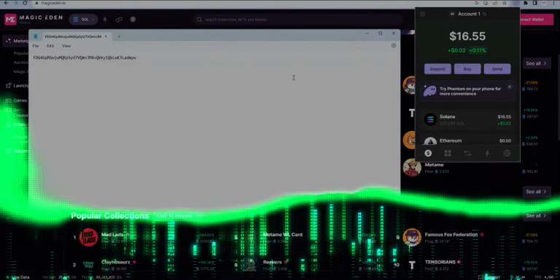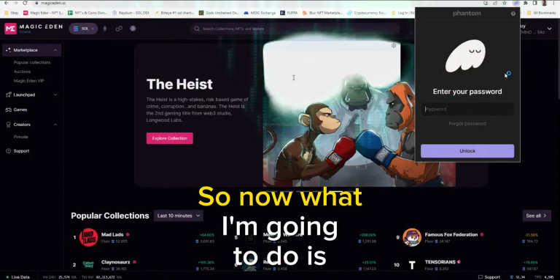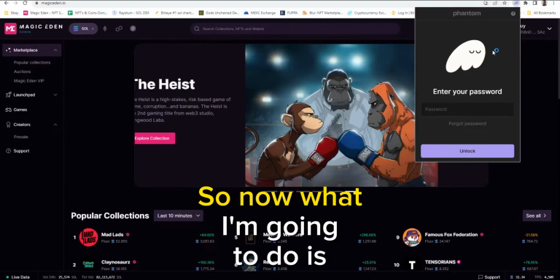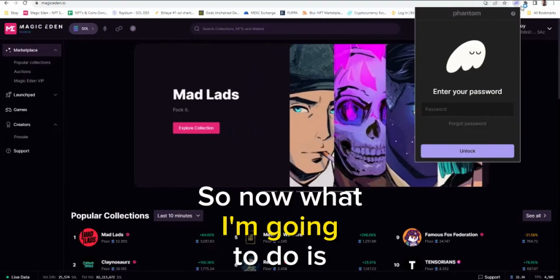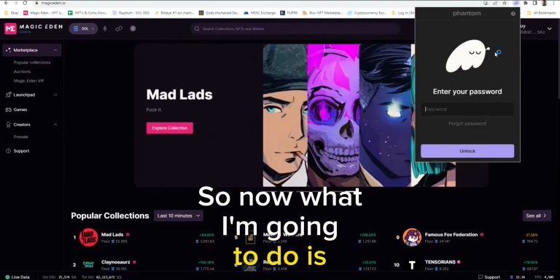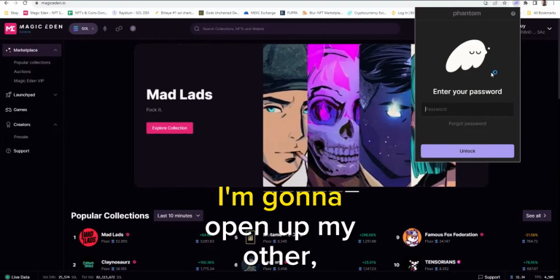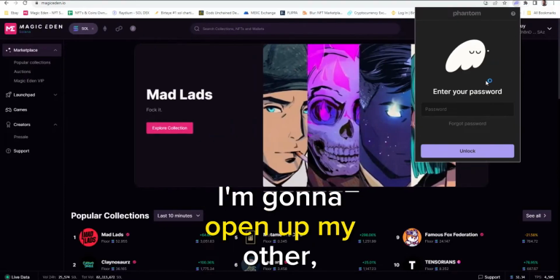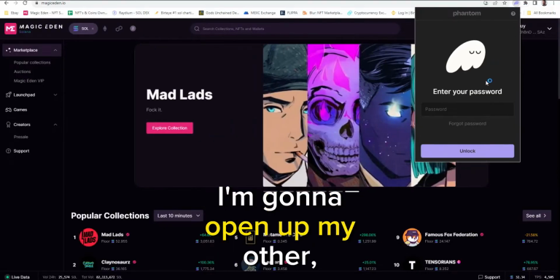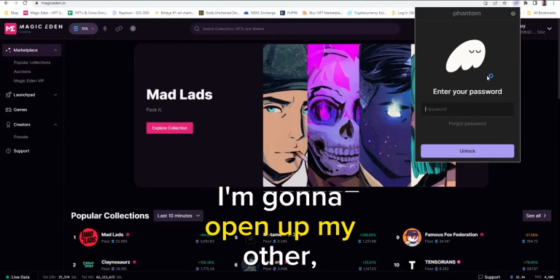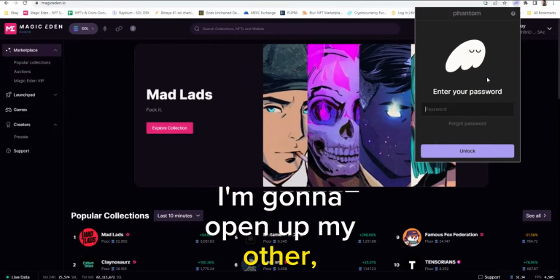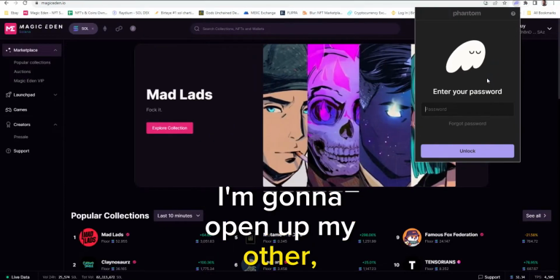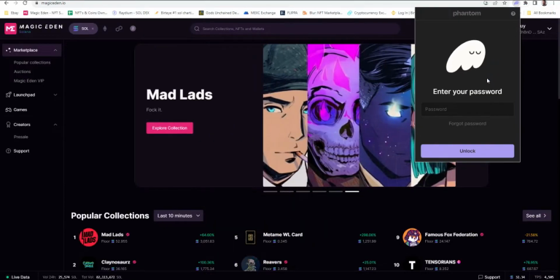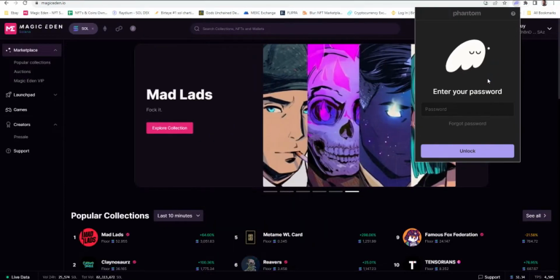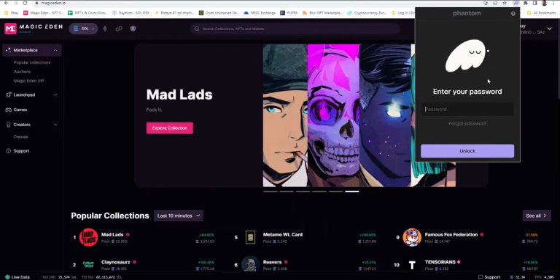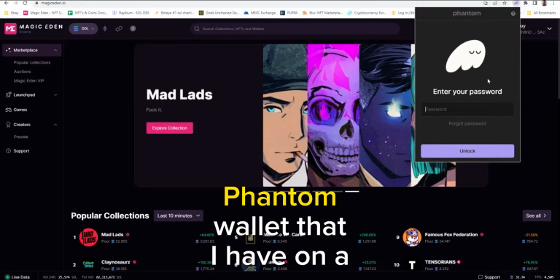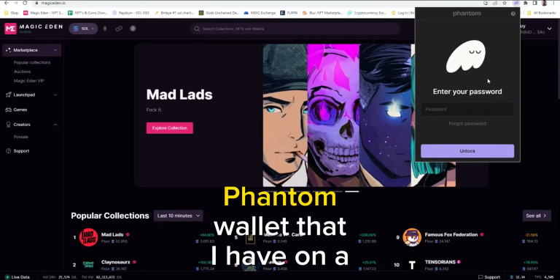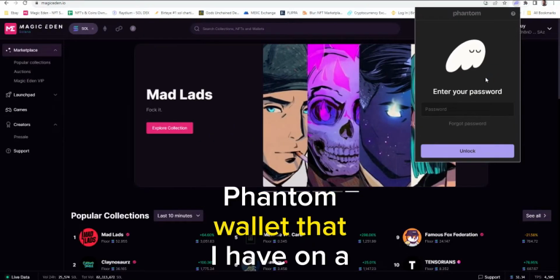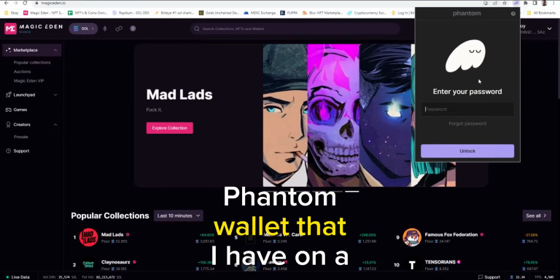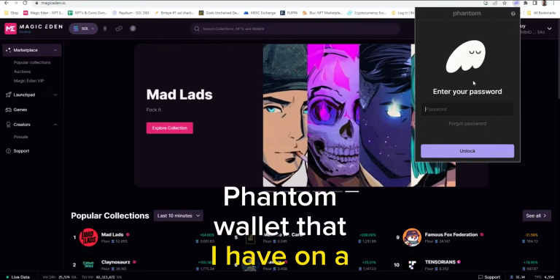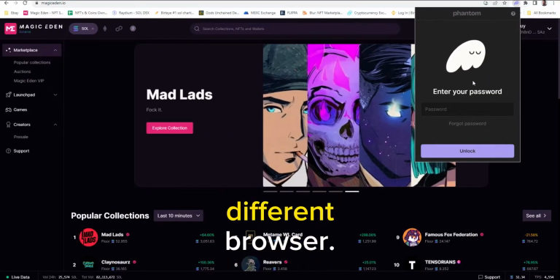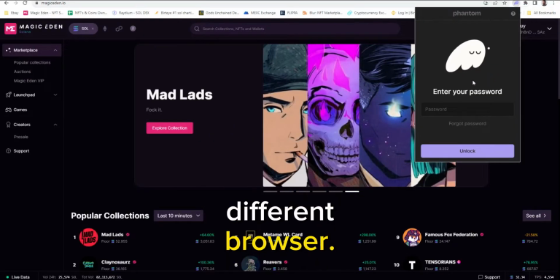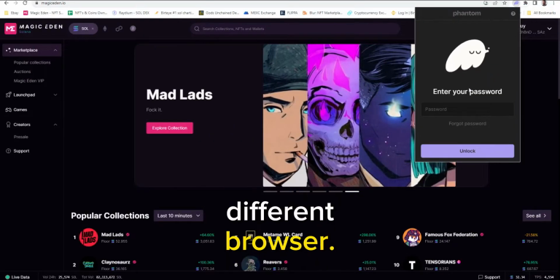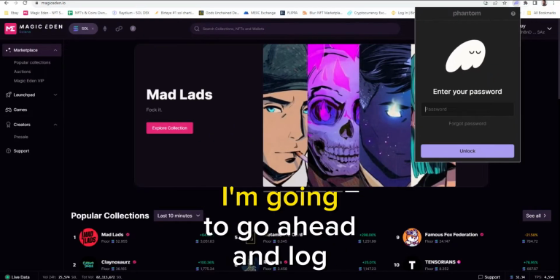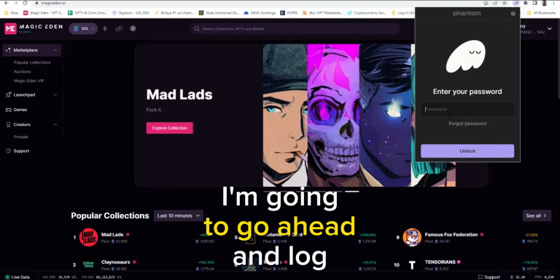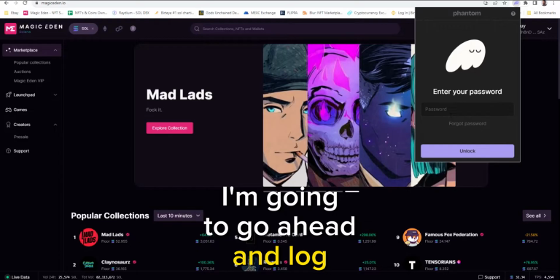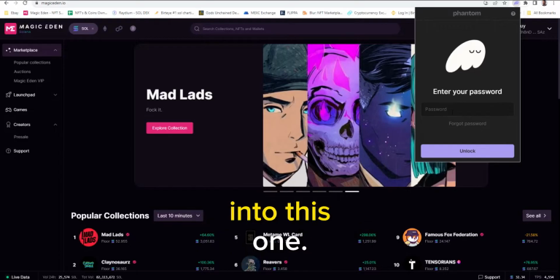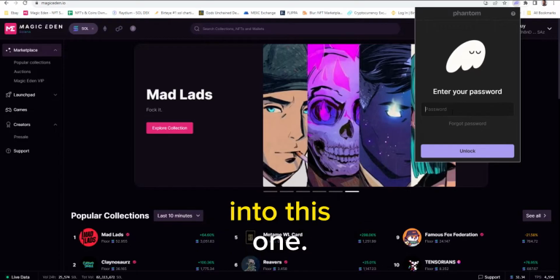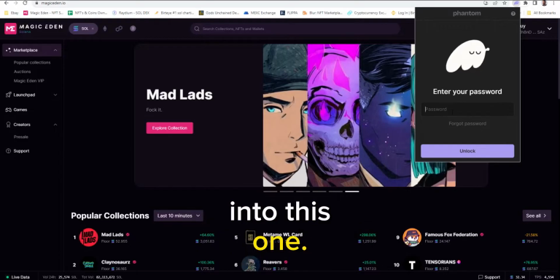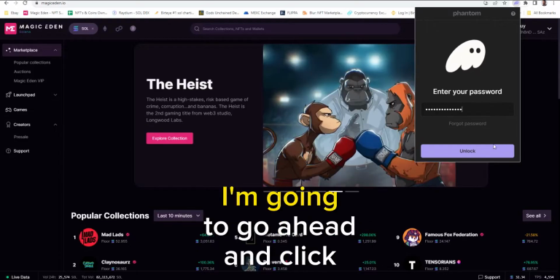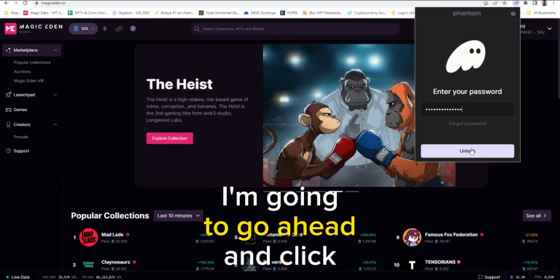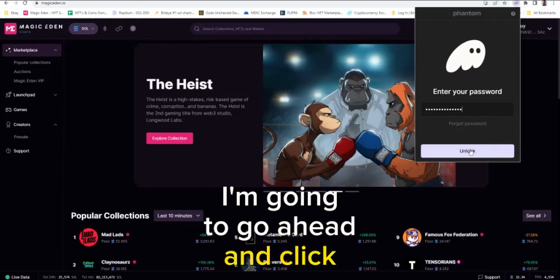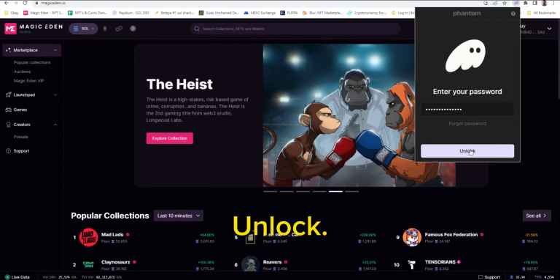Now I'm going to open up my other, my second Phantom wallet that I have on a different browser. I'm going to go ahead and log into this one and click unlock.